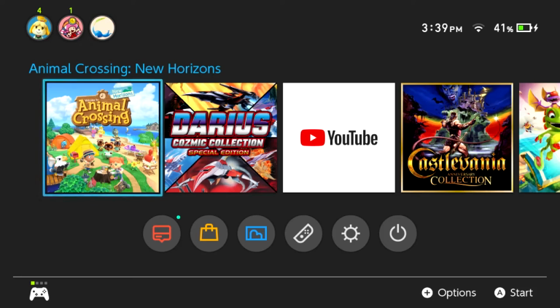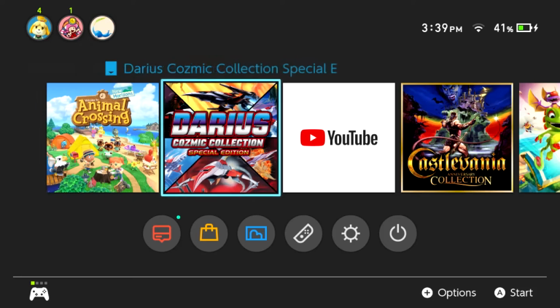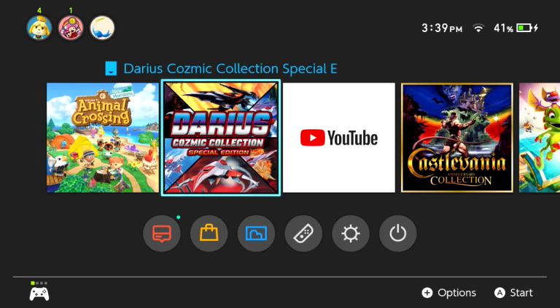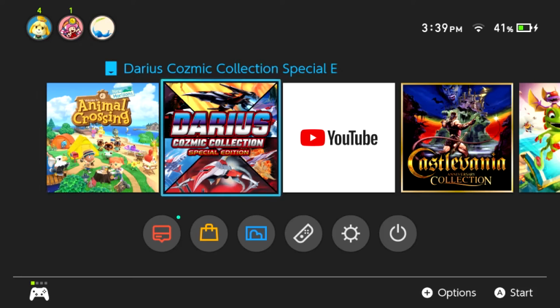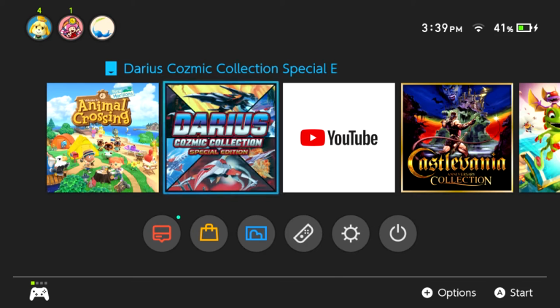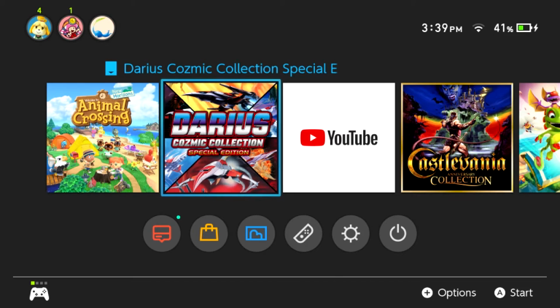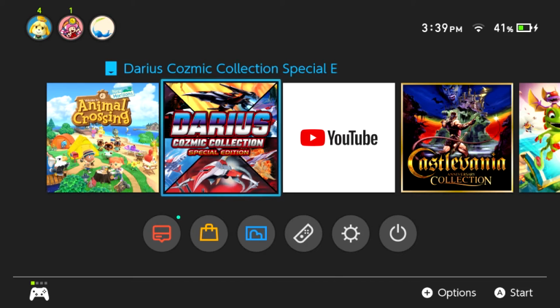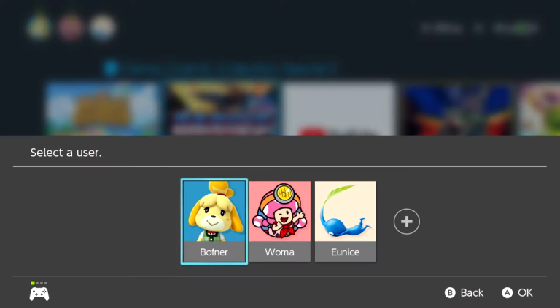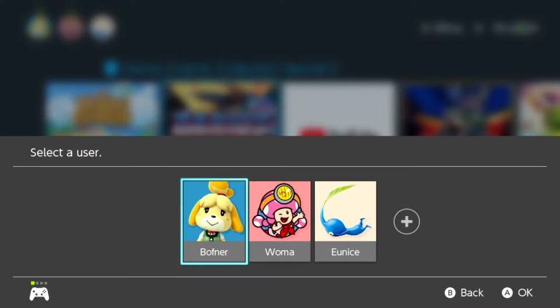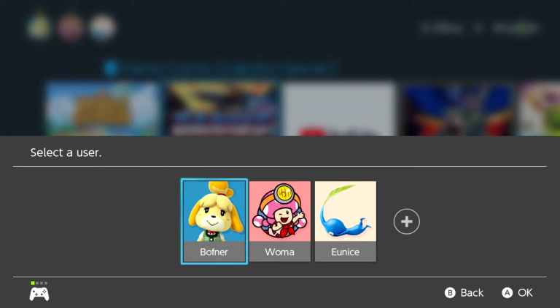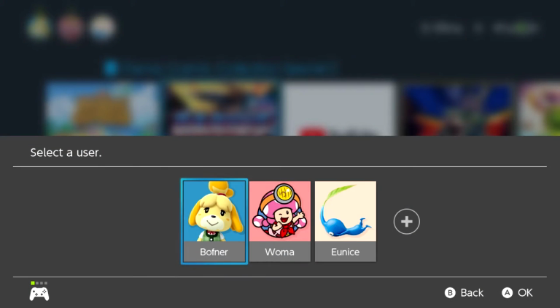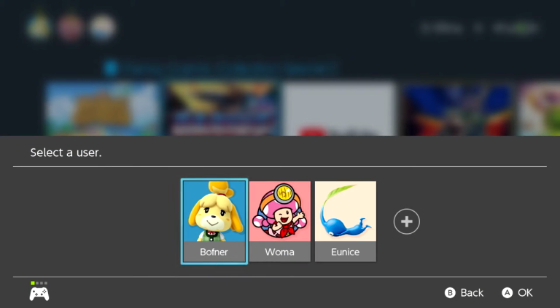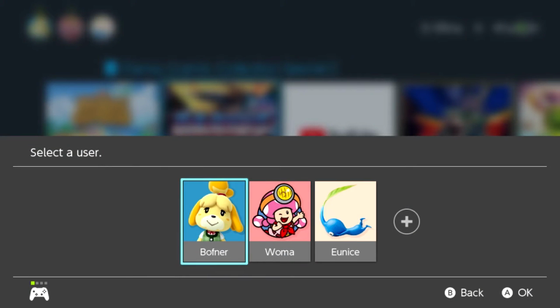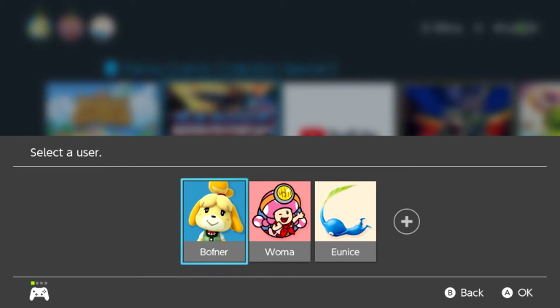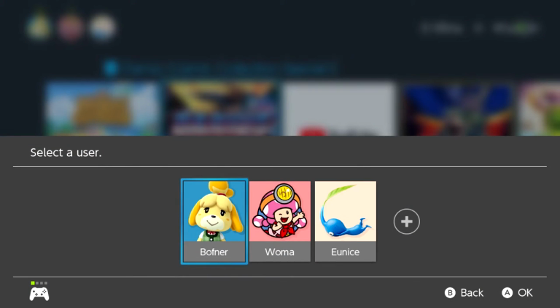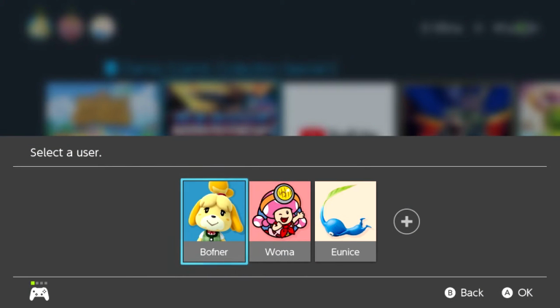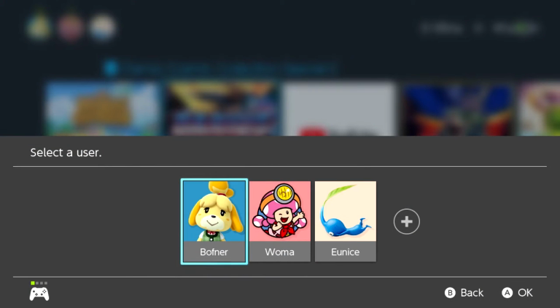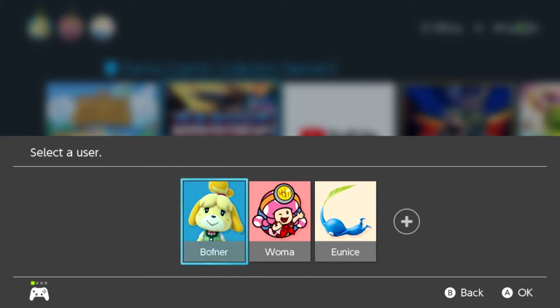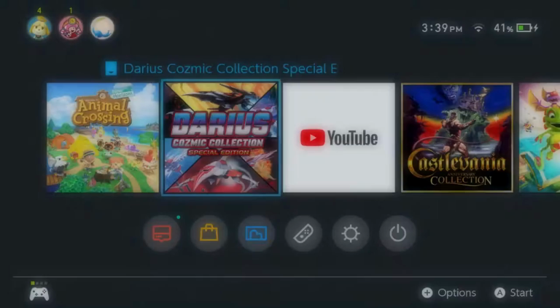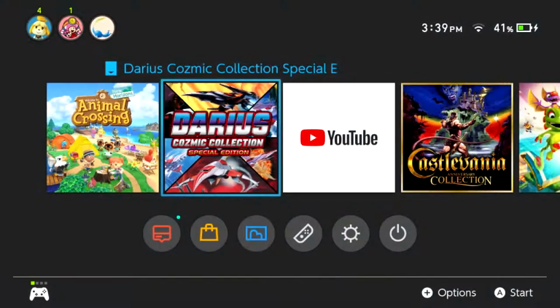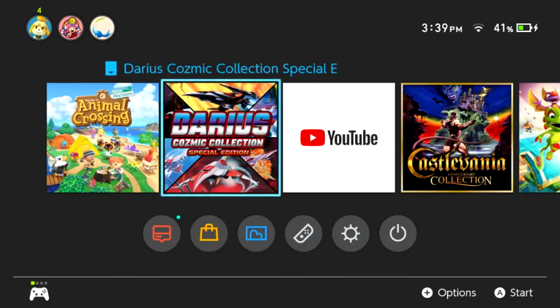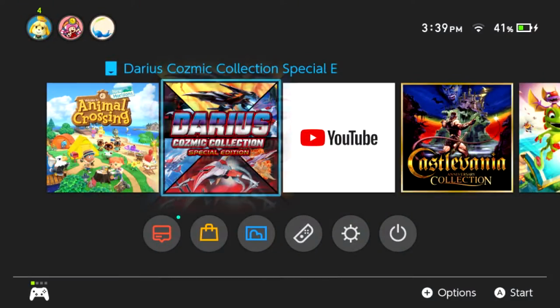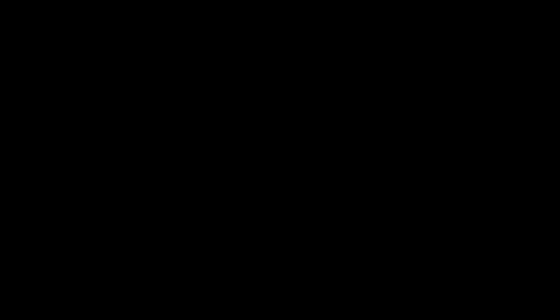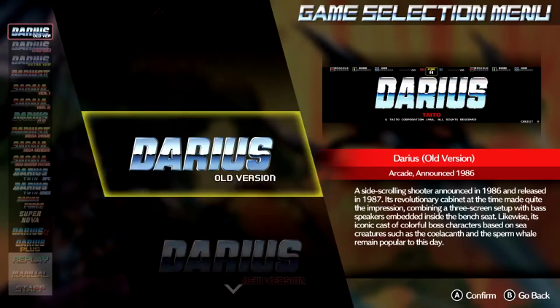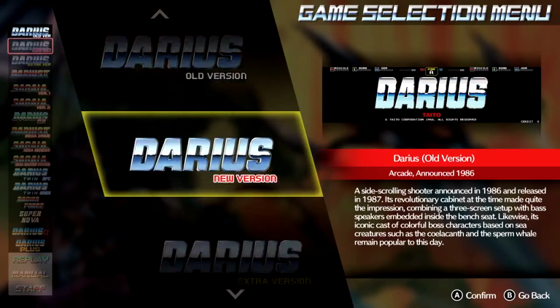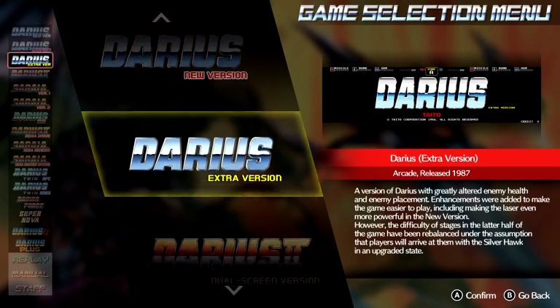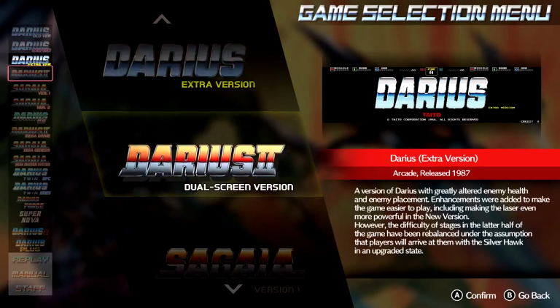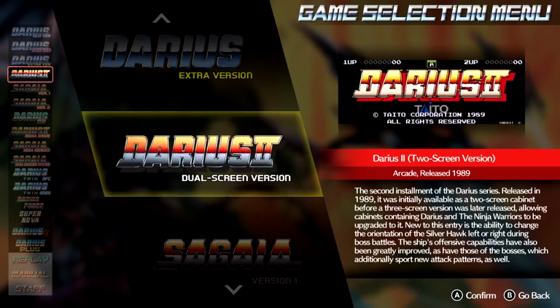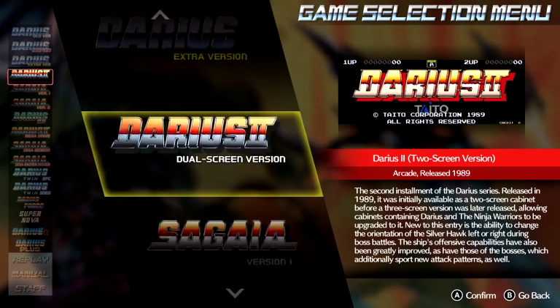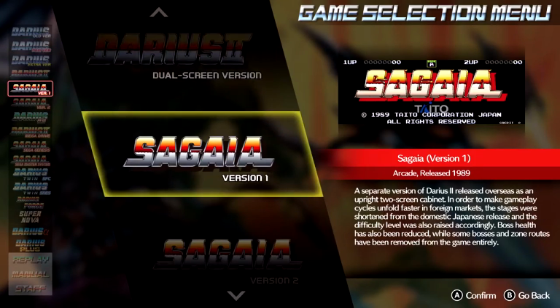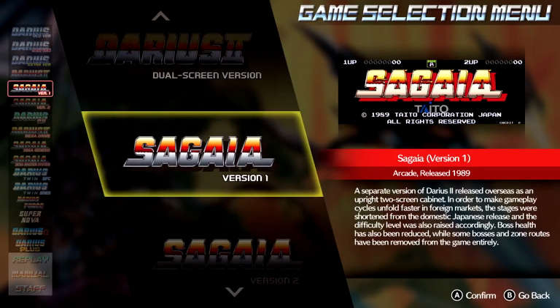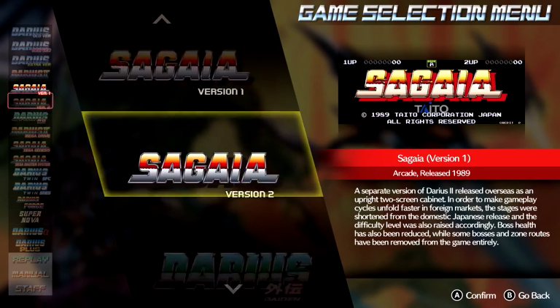I've been getting a lot of questions lately about which version of the Cosmic Collection to buy, so I thought outlining the advantages and disadvantages of each into one video would be helpful for a lot of people.